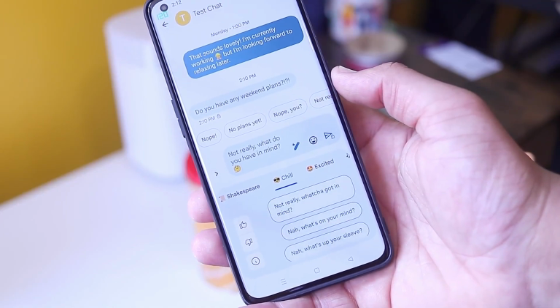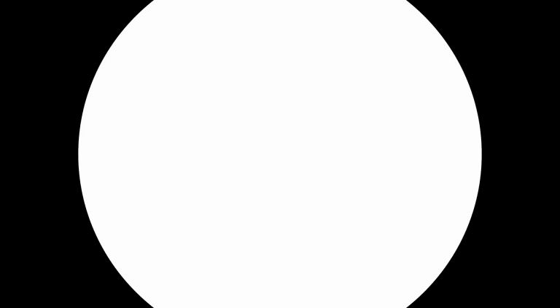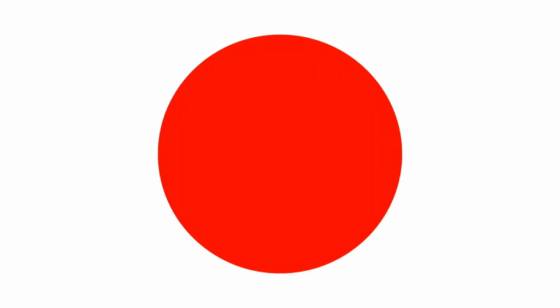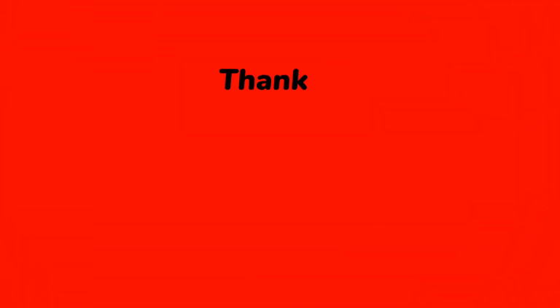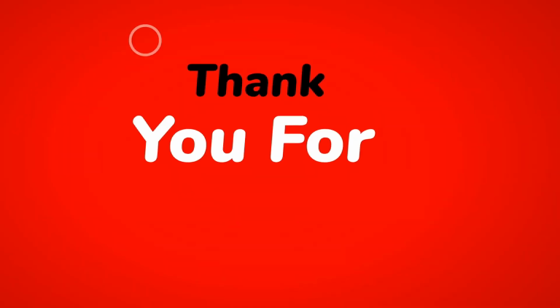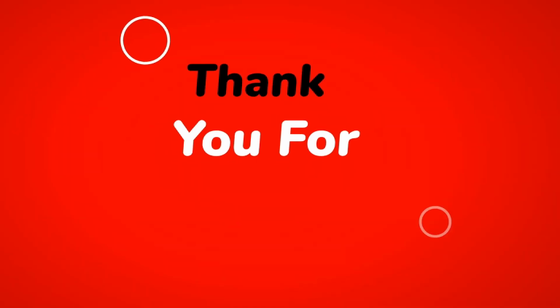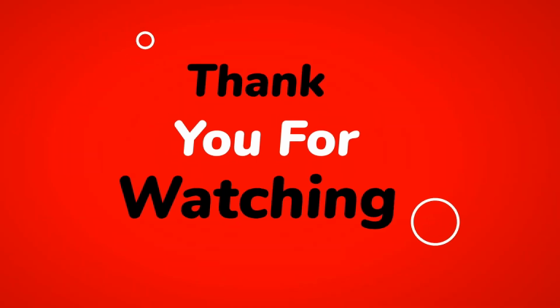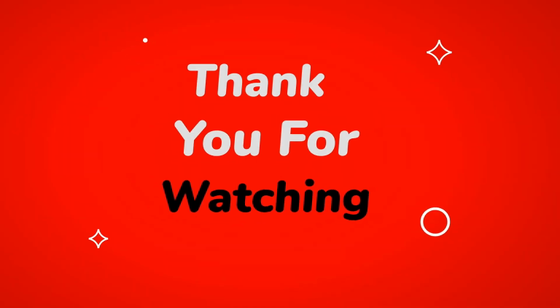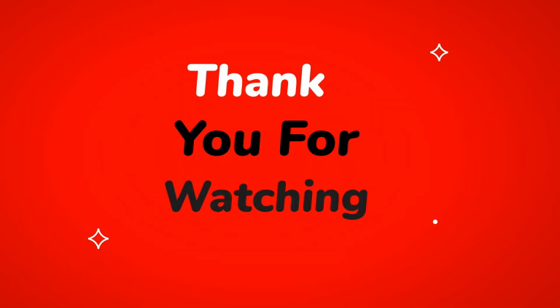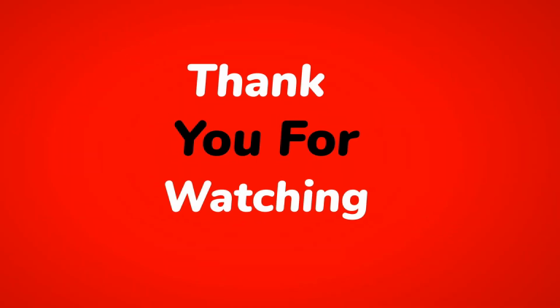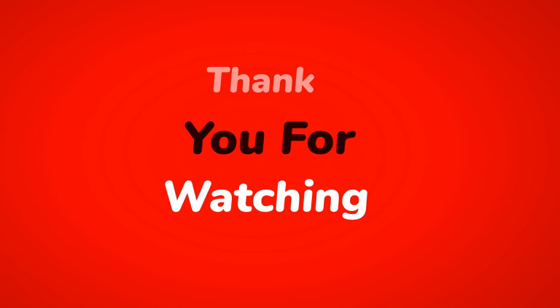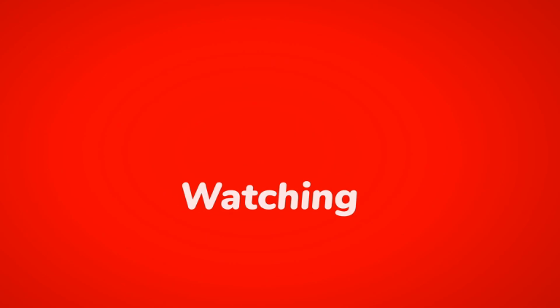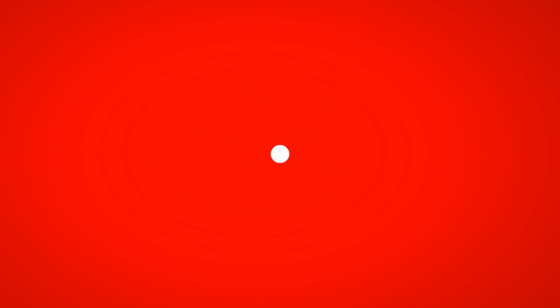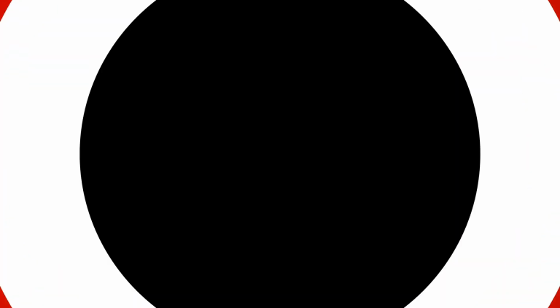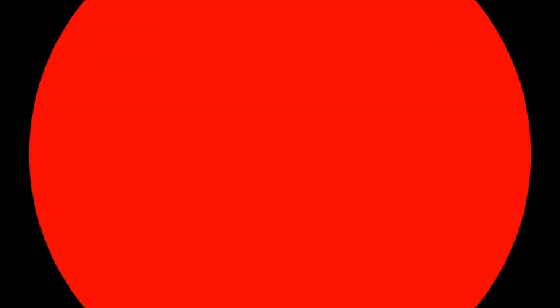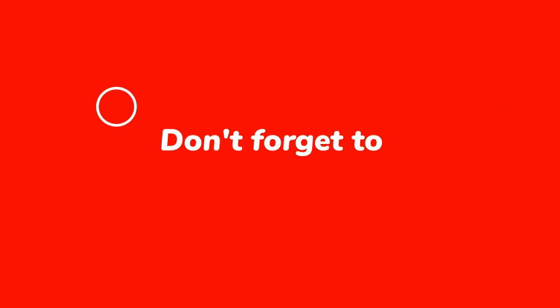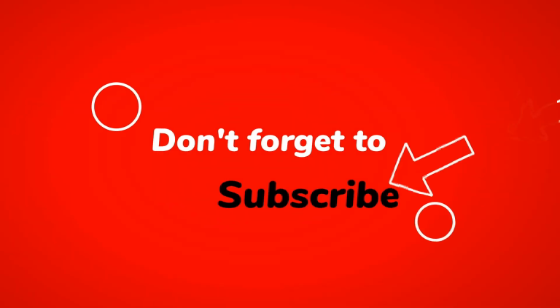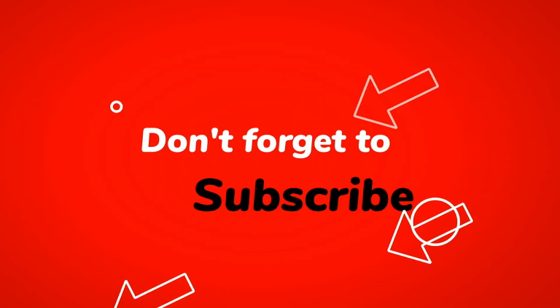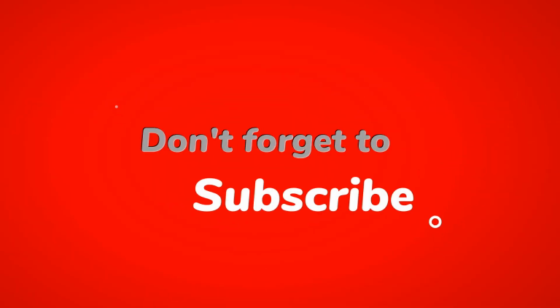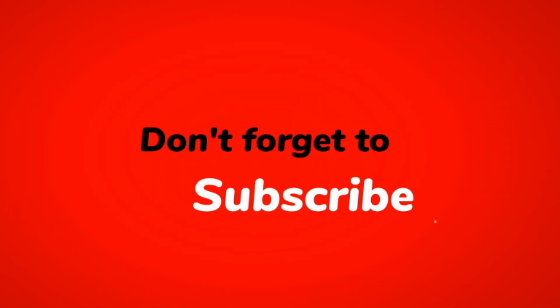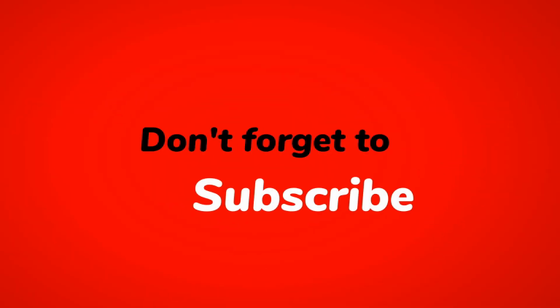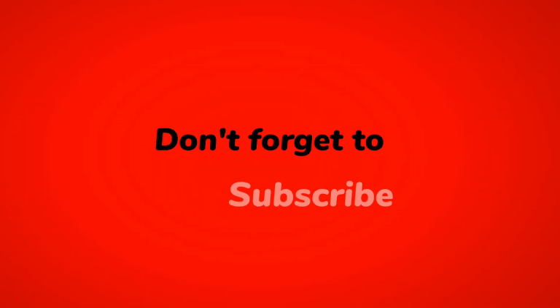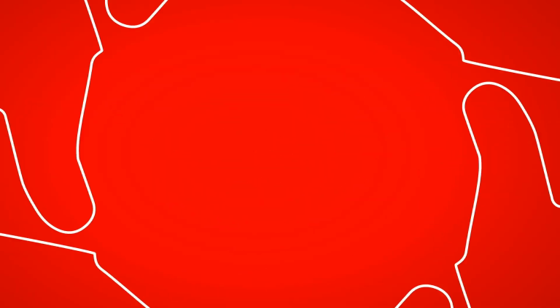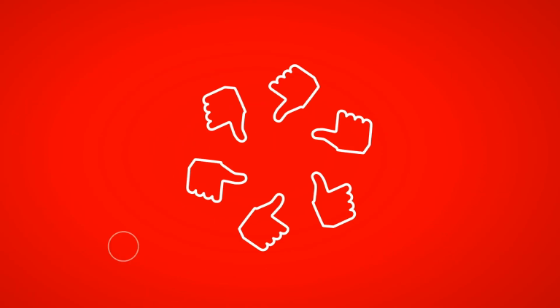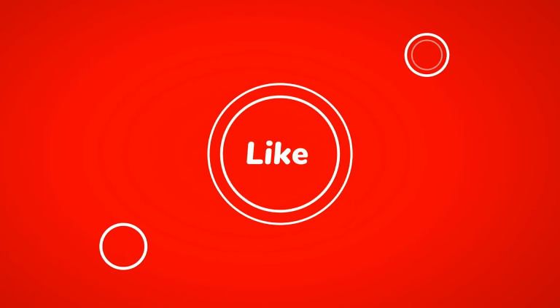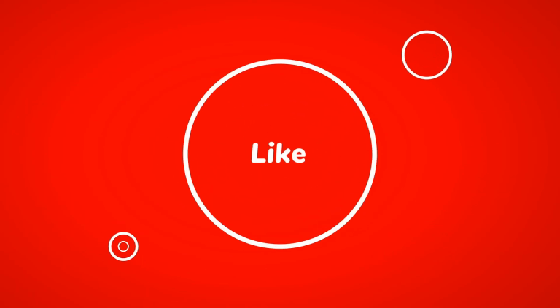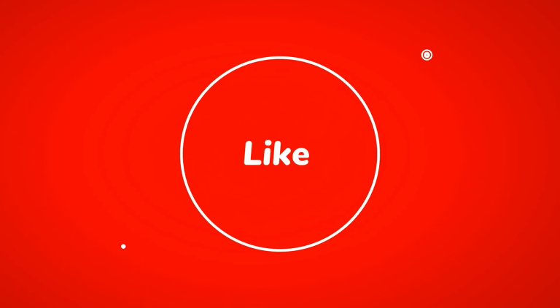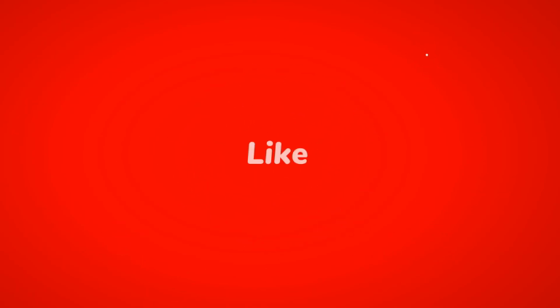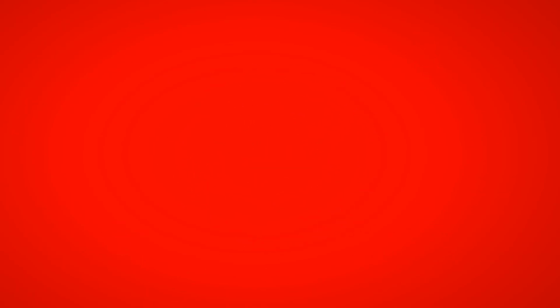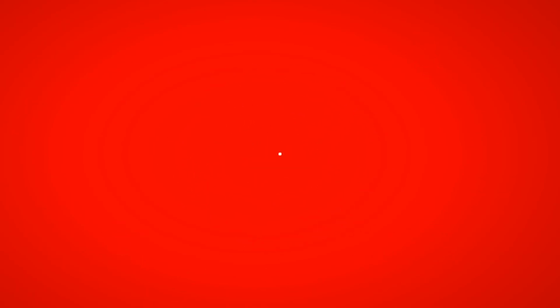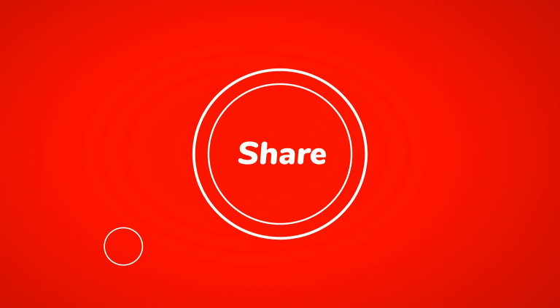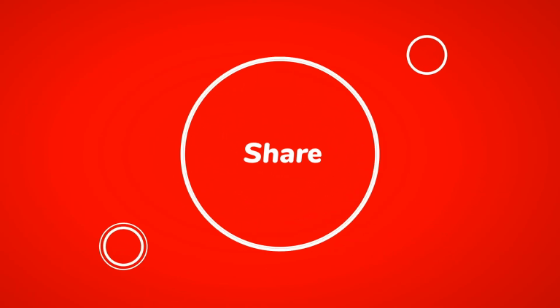Which of these tools will you be looking to try out? Leave a comment below and check out these videos. Thanks for watching.